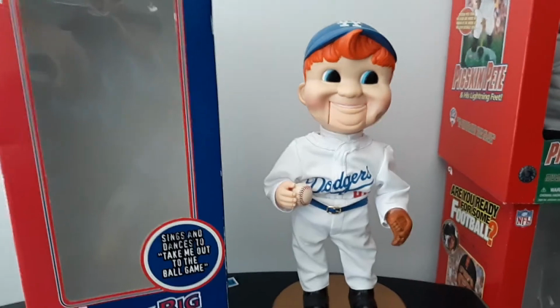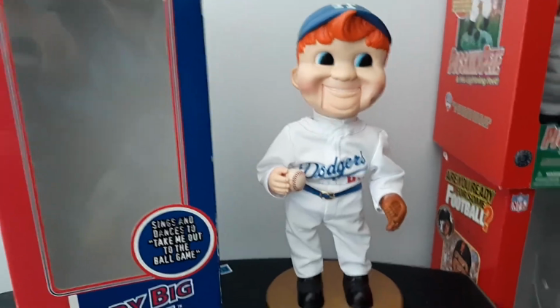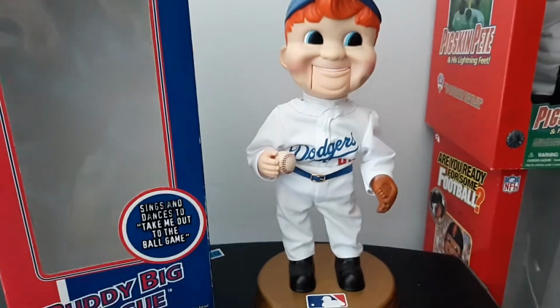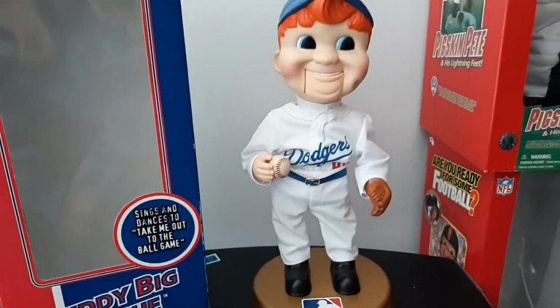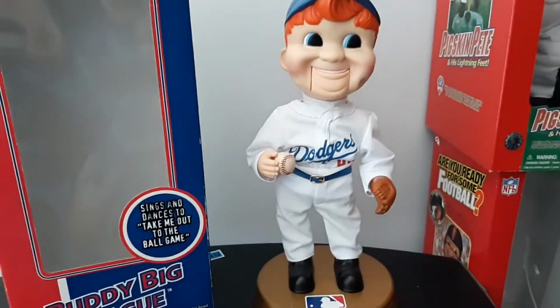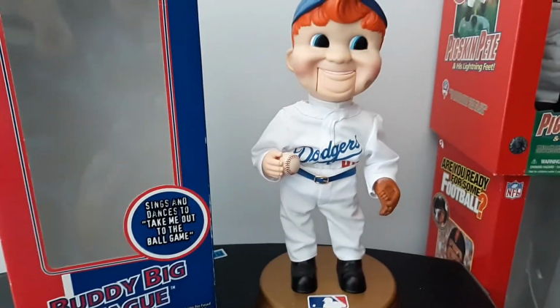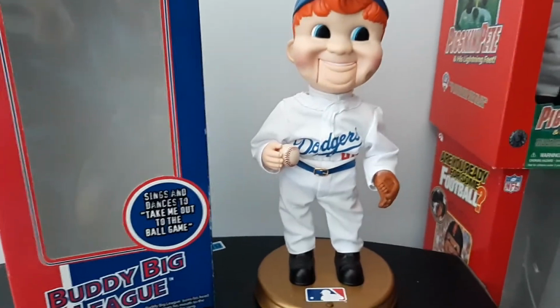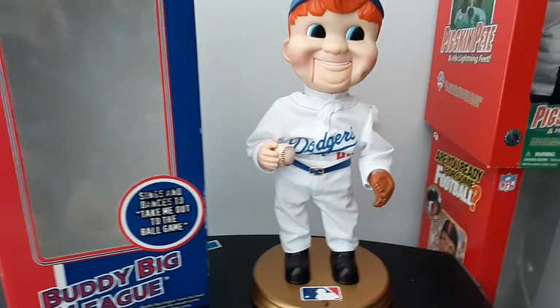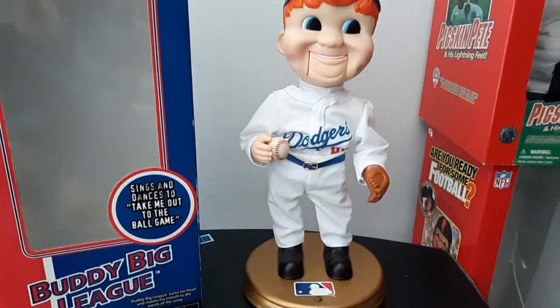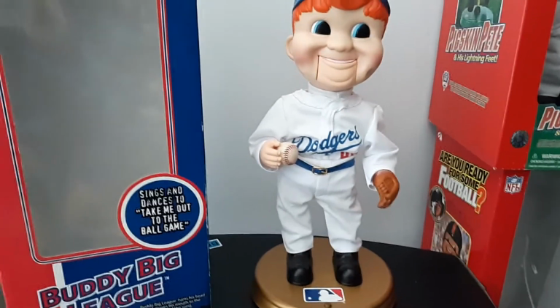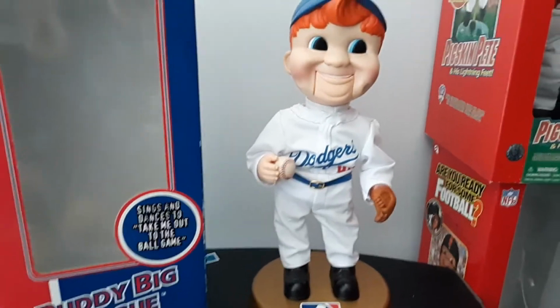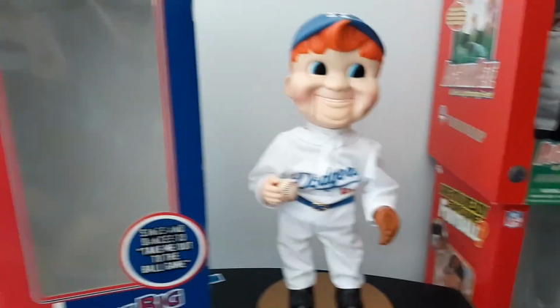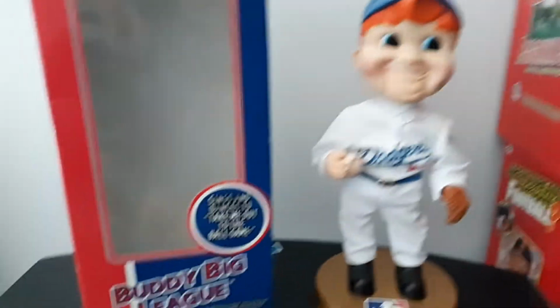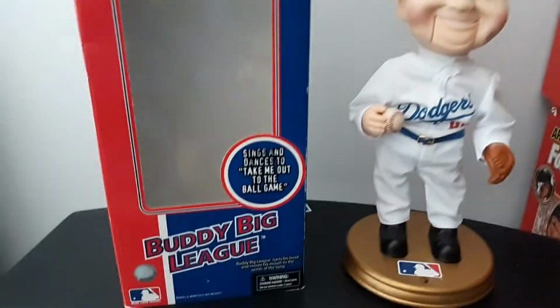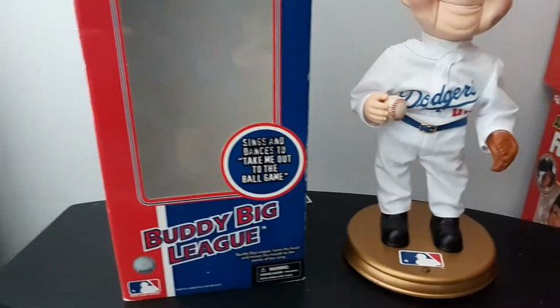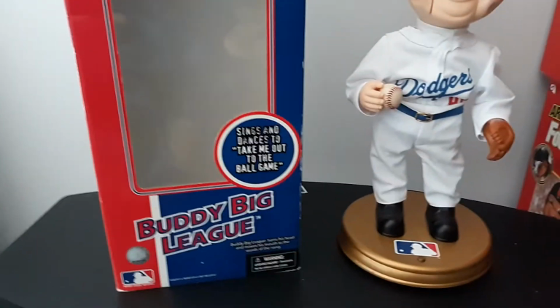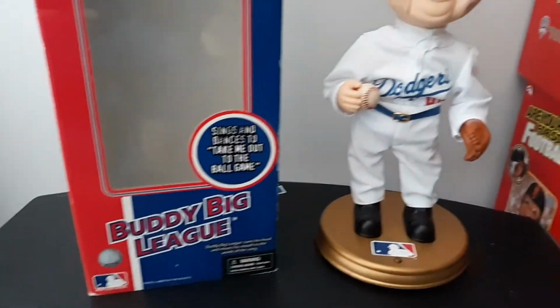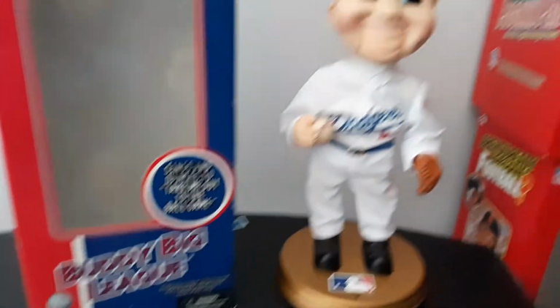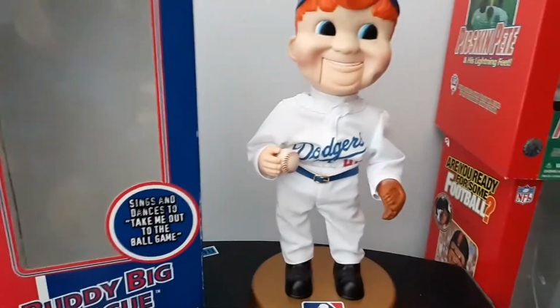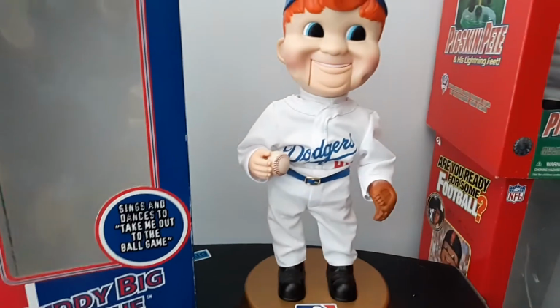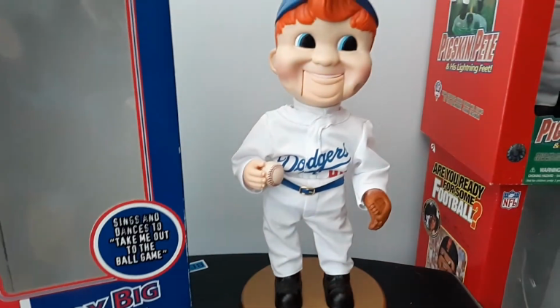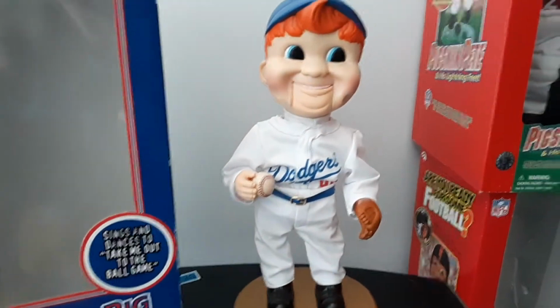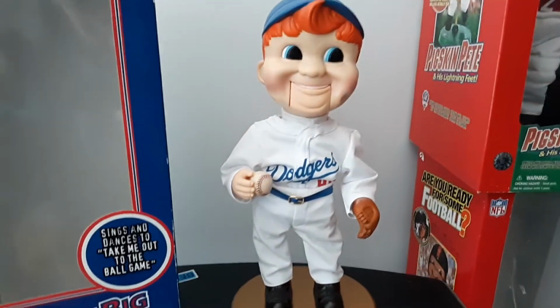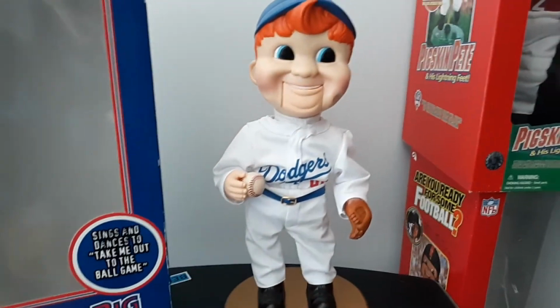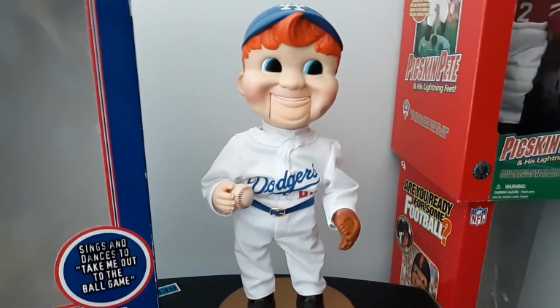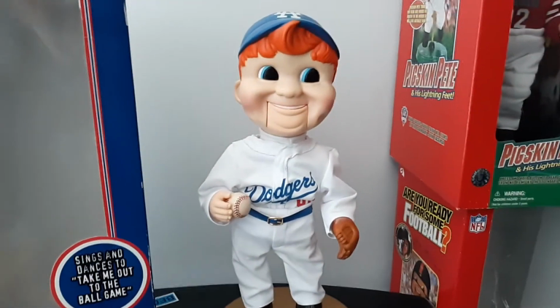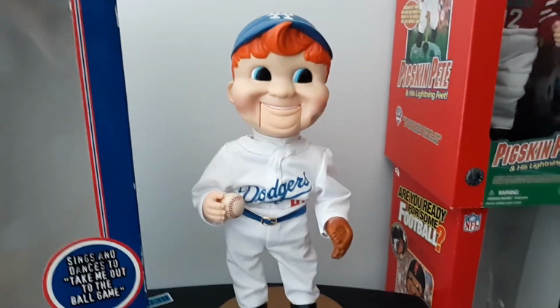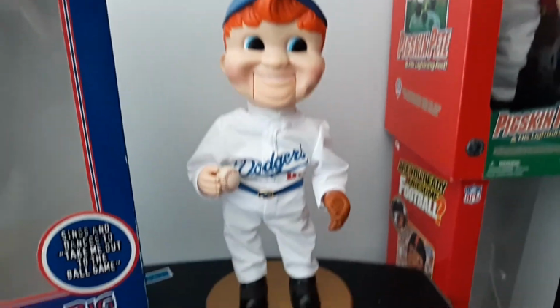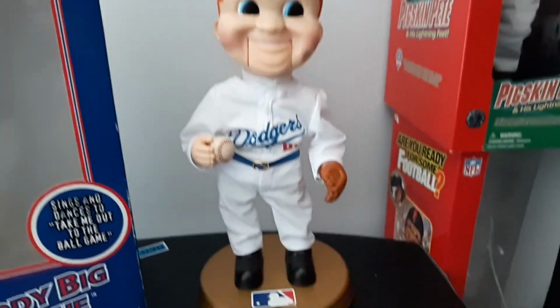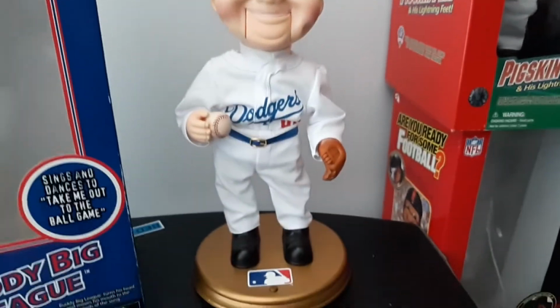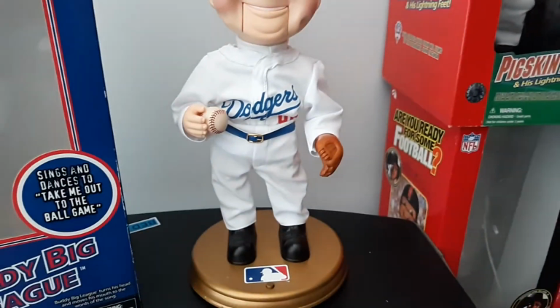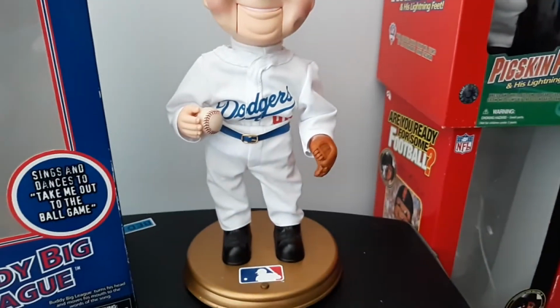Hey guys, it's Christian. What we have today to review is the Jimmy Buddy Big League. This is the Los Angeles Dodgers version.